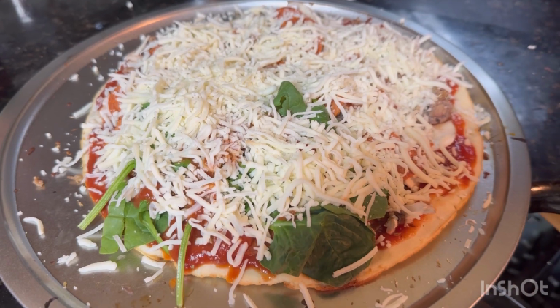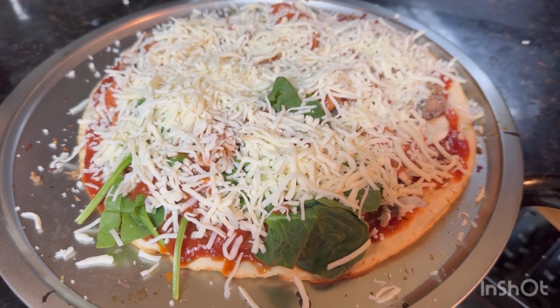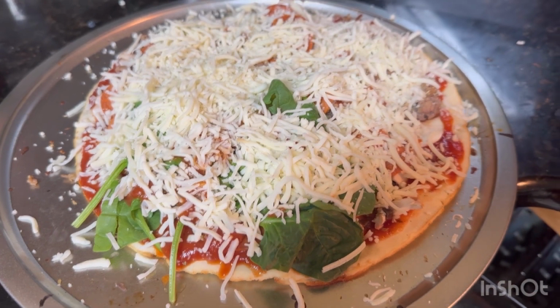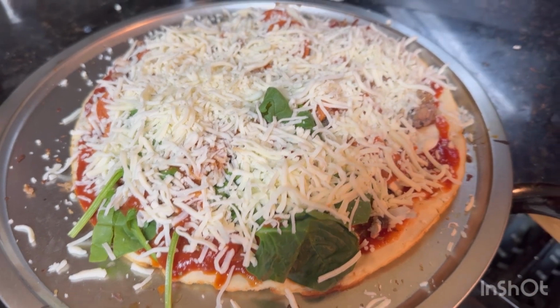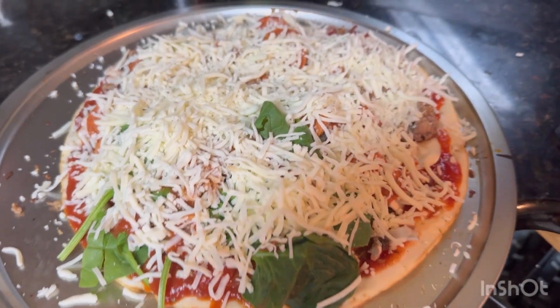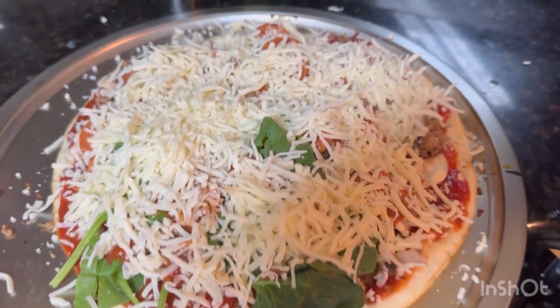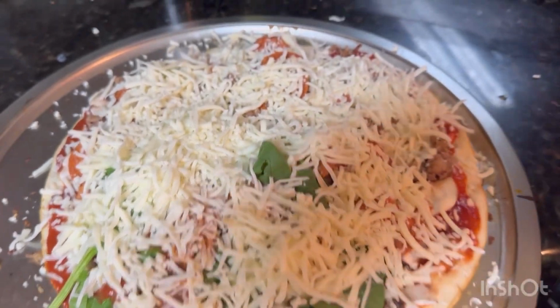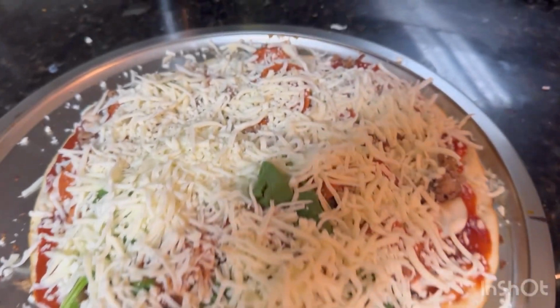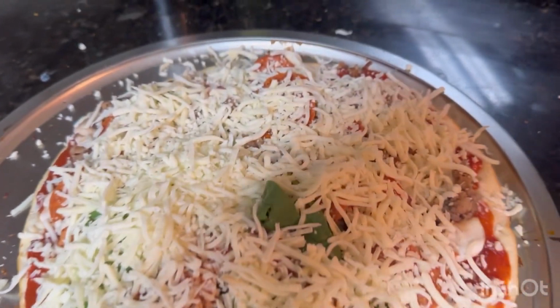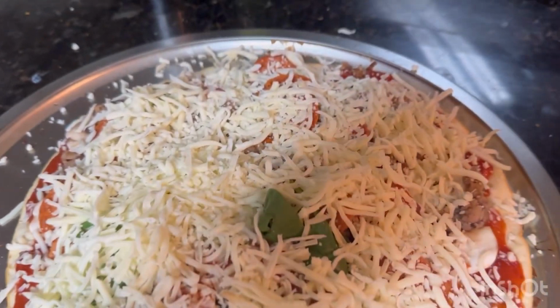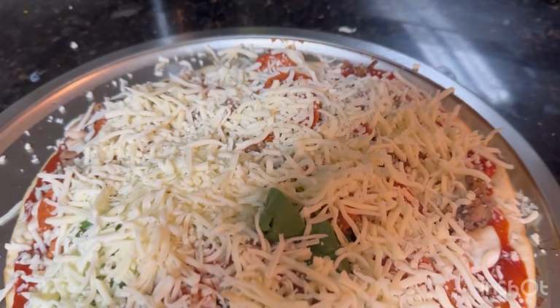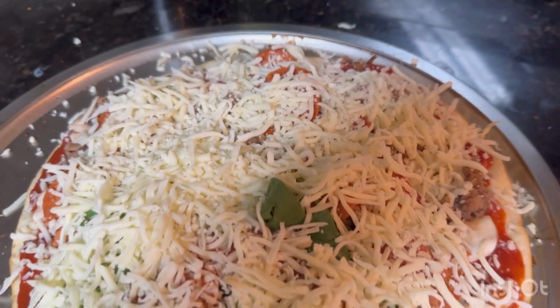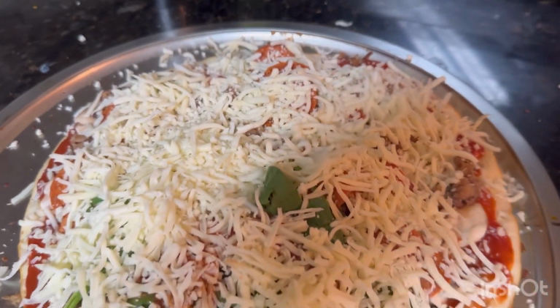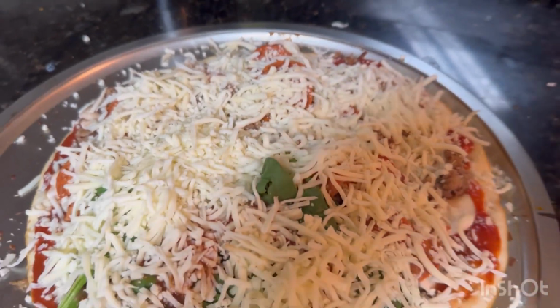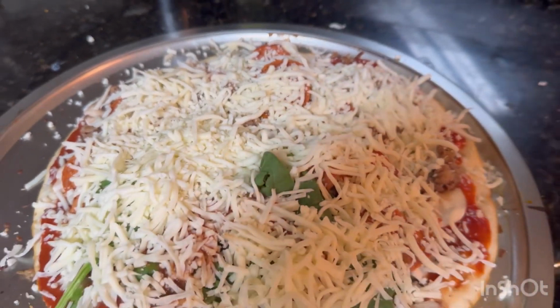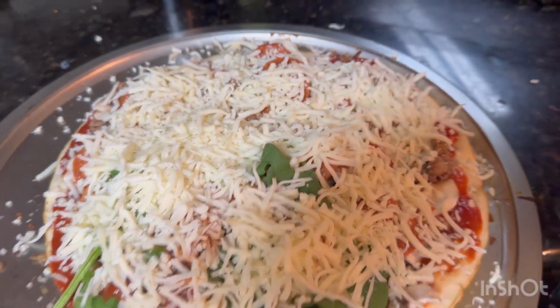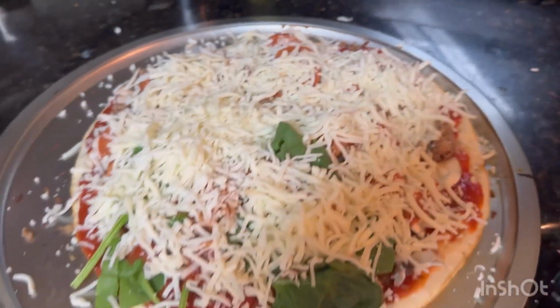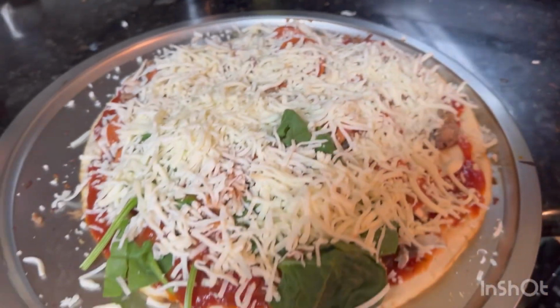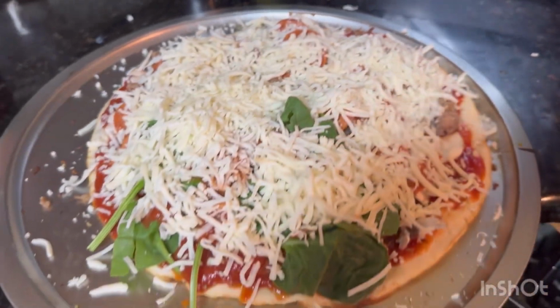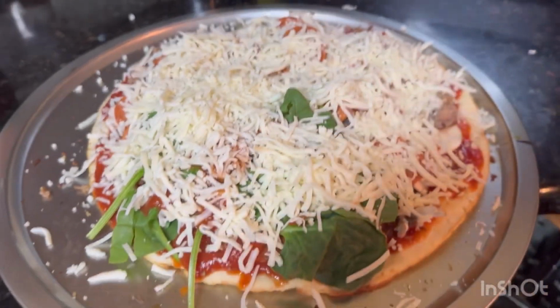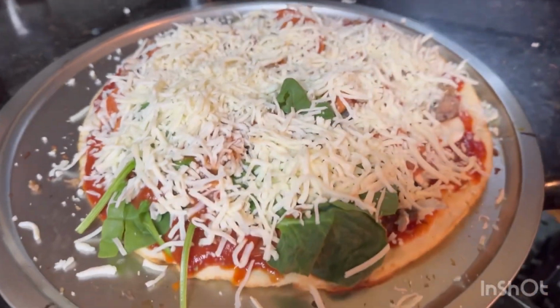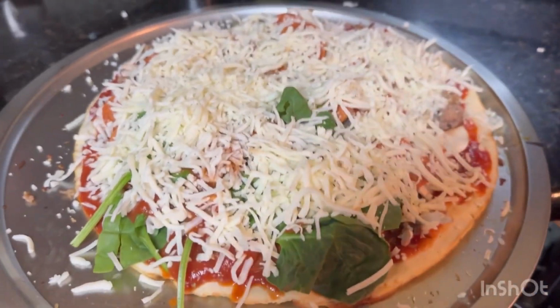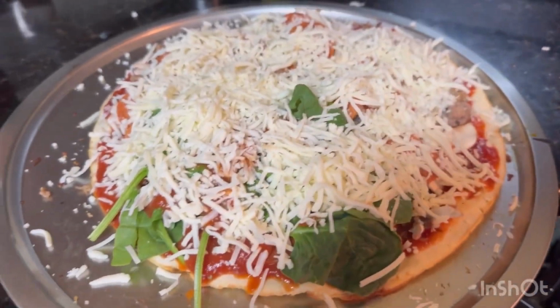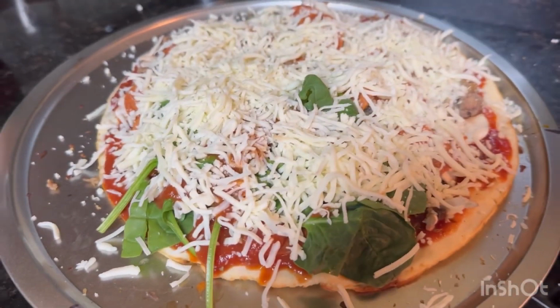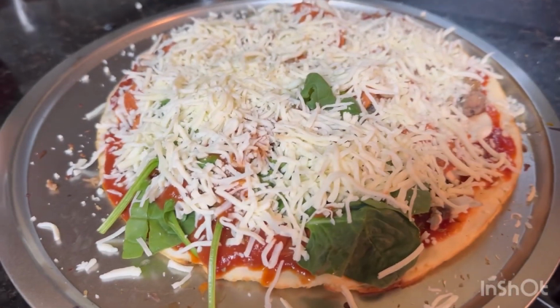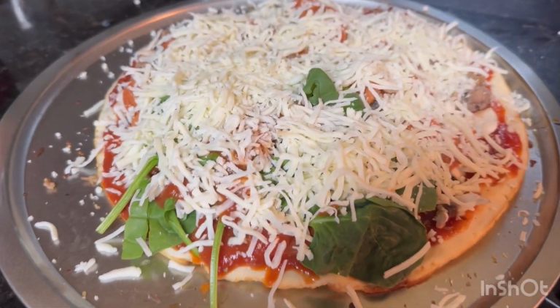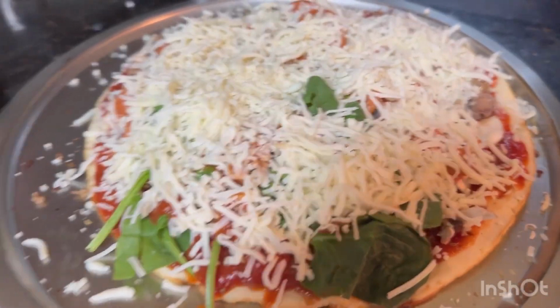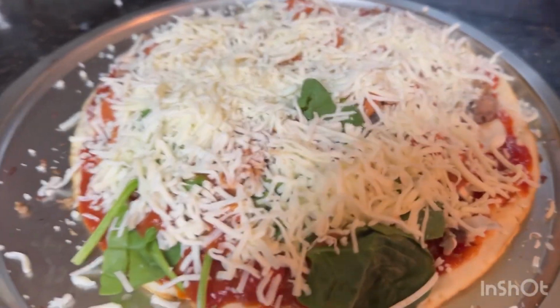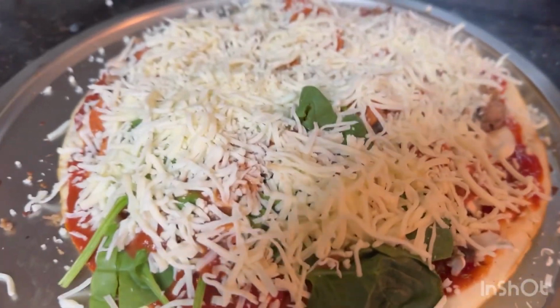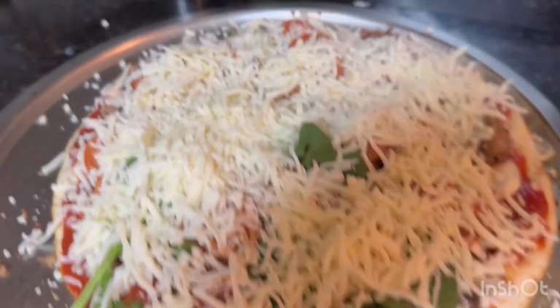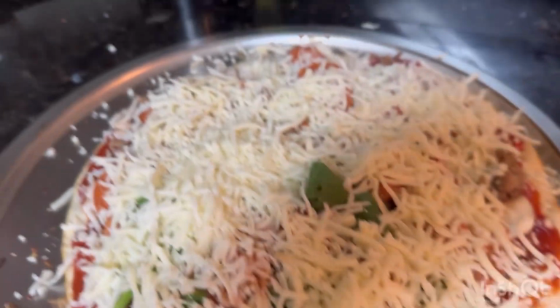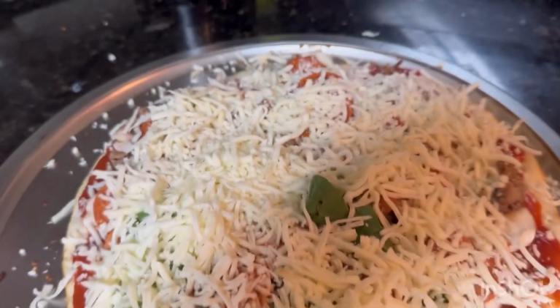All right y'all, that's how it looks with the cheese. After it's done I'm gonna snap a picture of it. This is pretty.